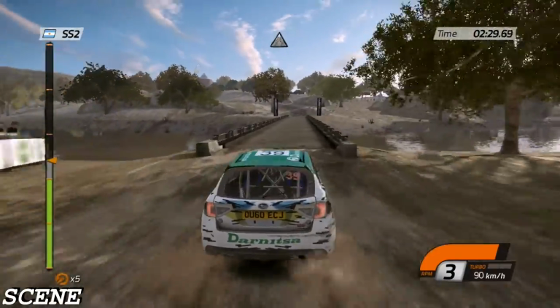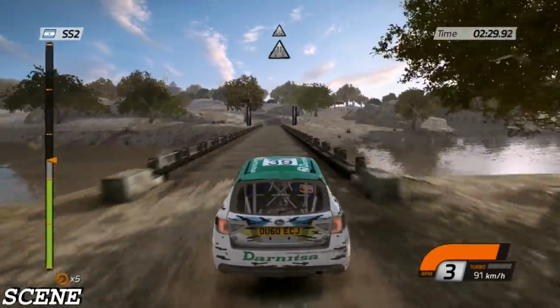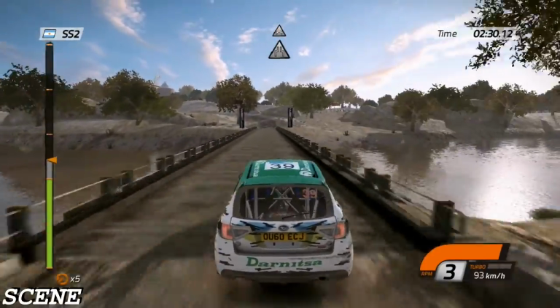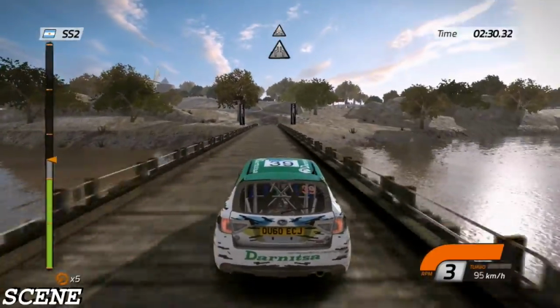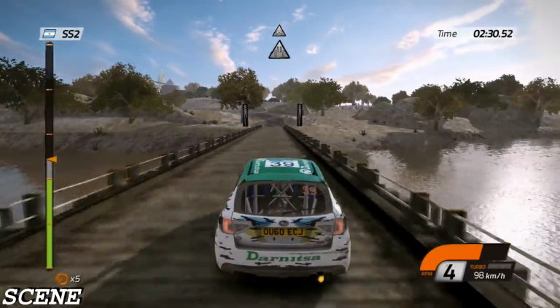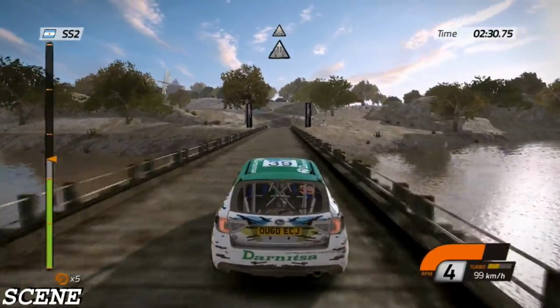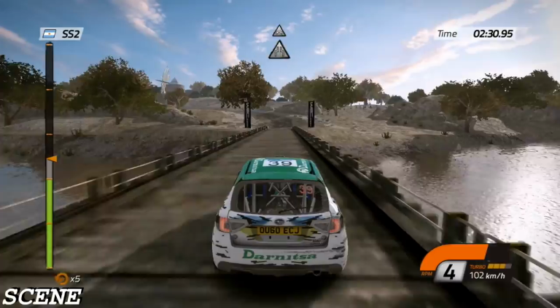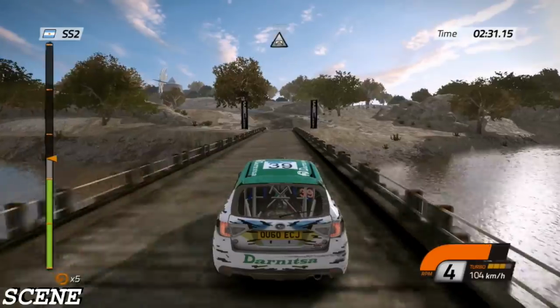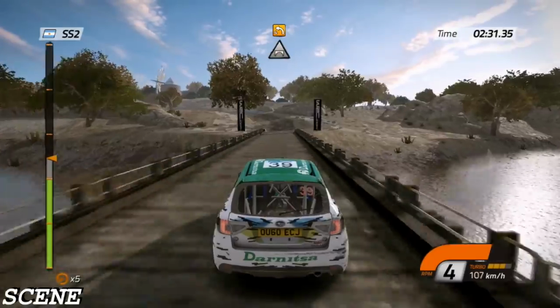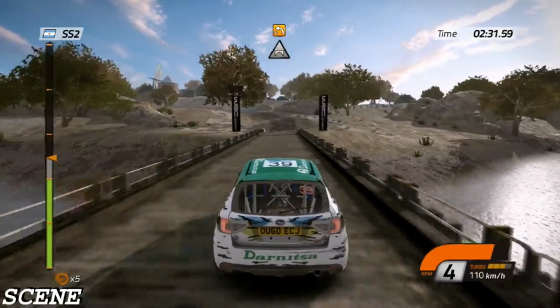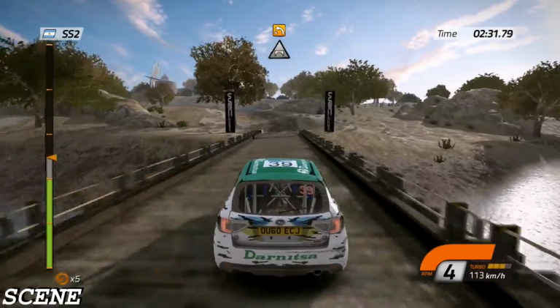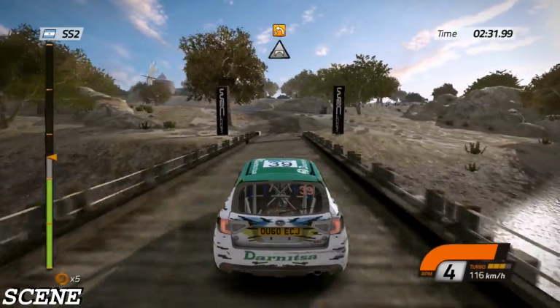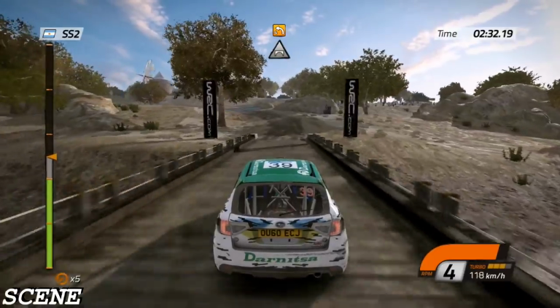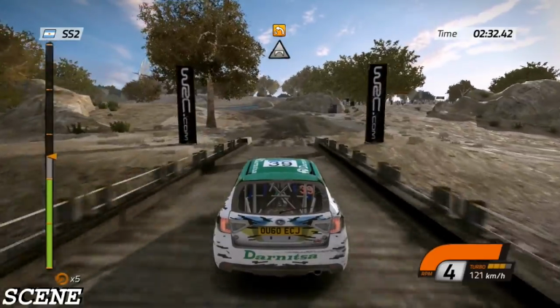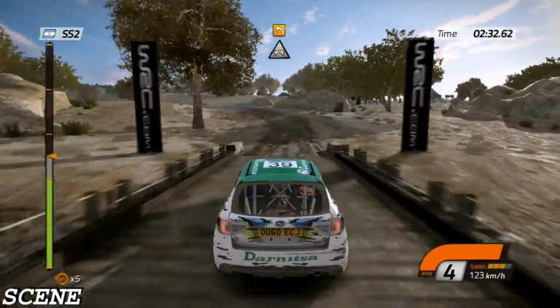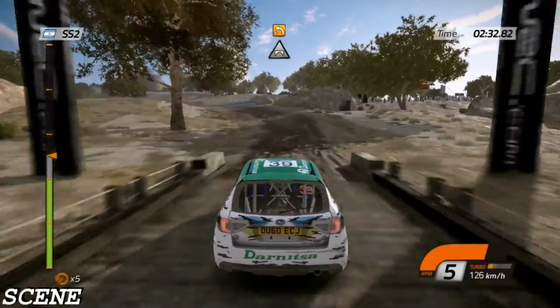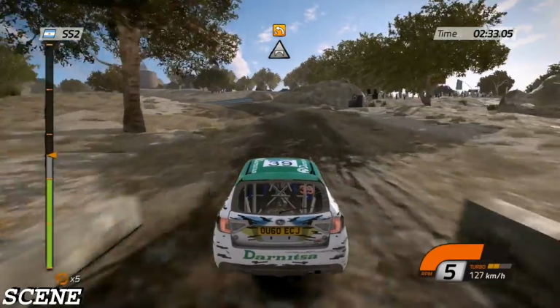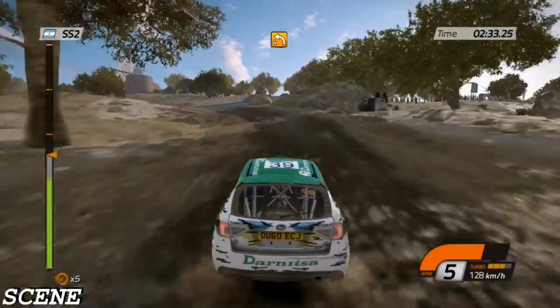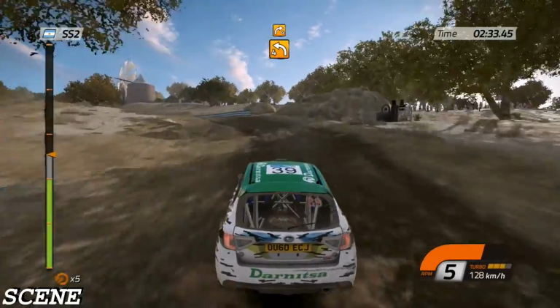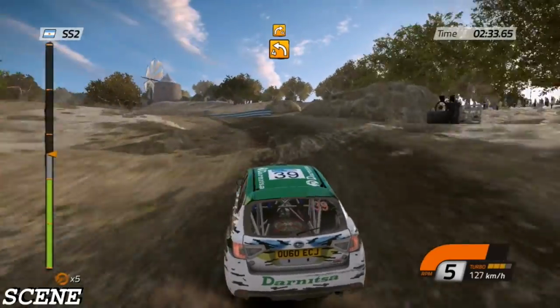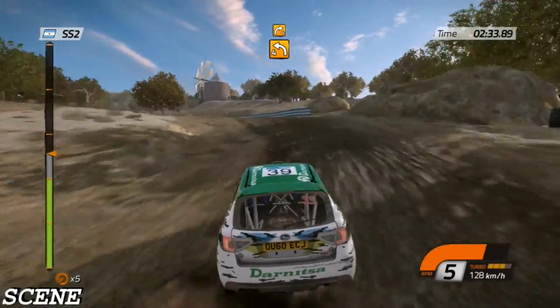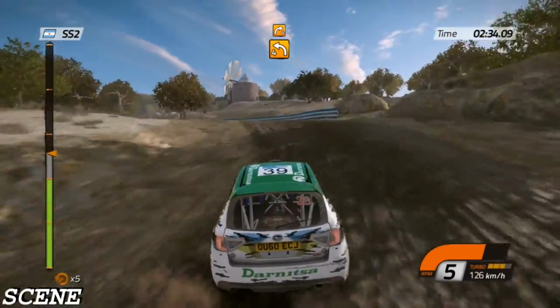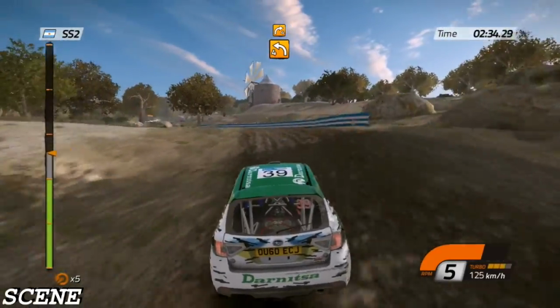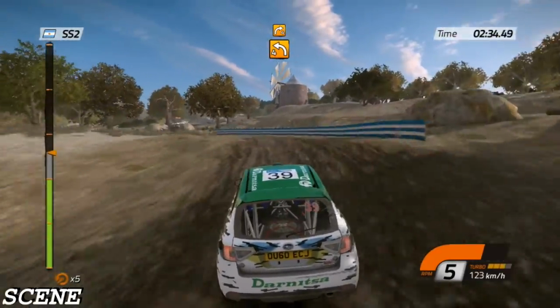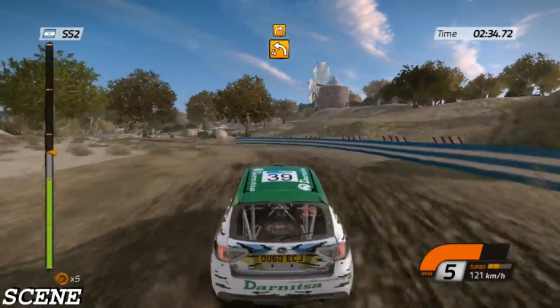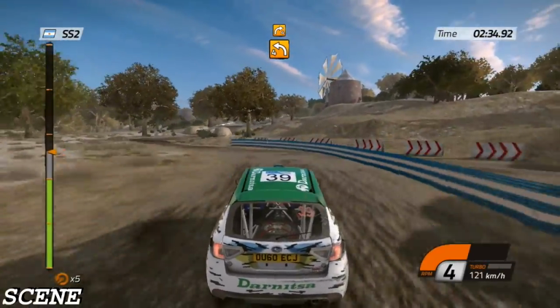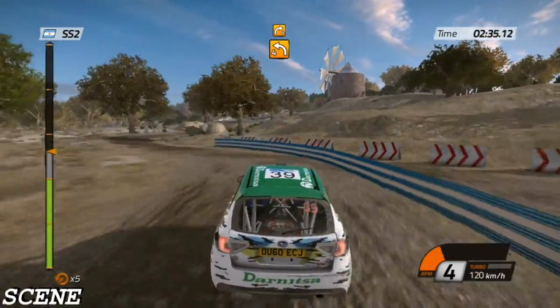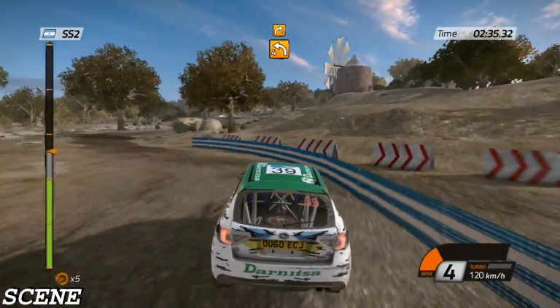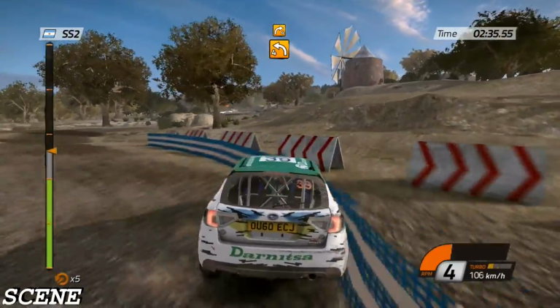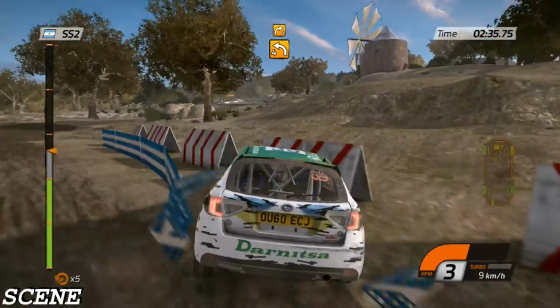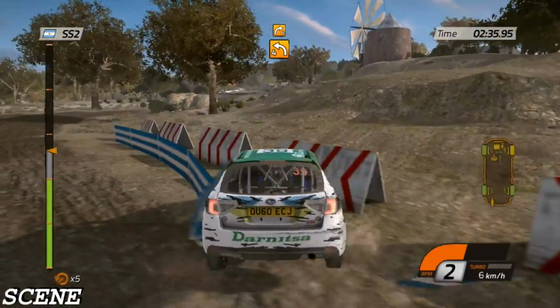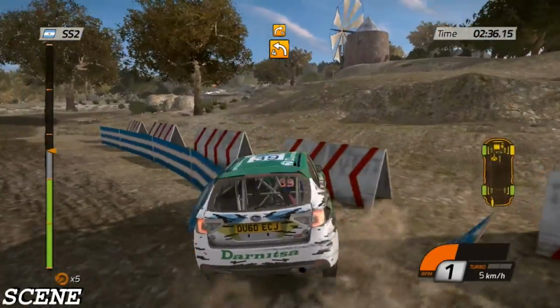And 80. Left four. Long. And right four. Into right-left chicane. Cut. 2K.